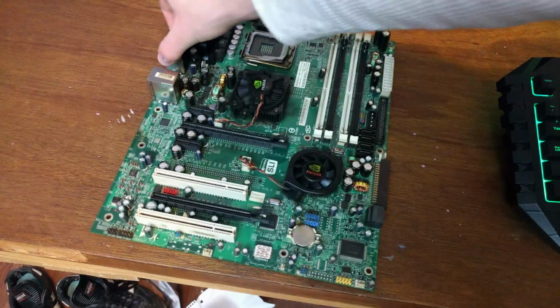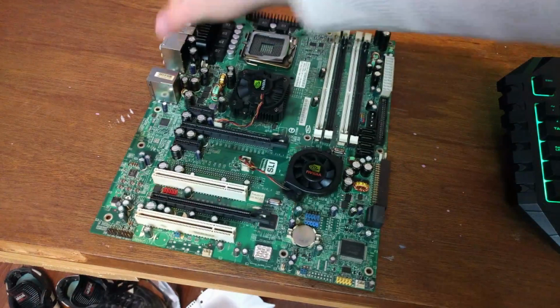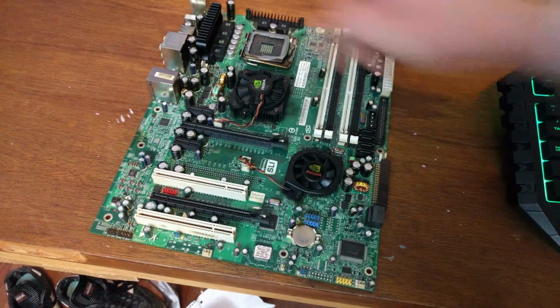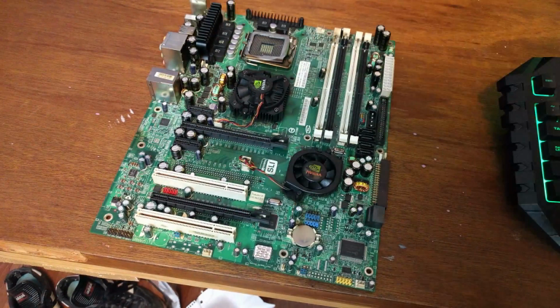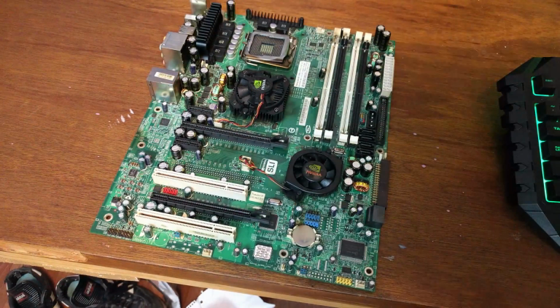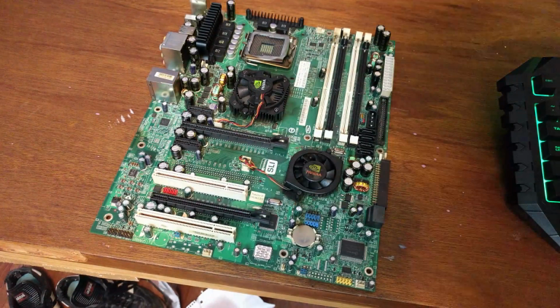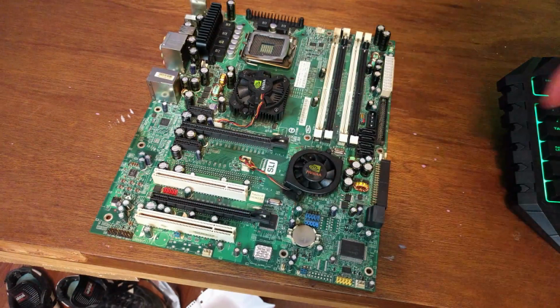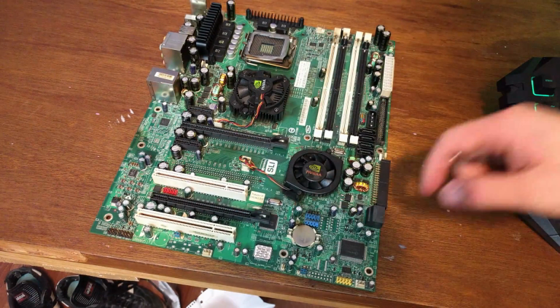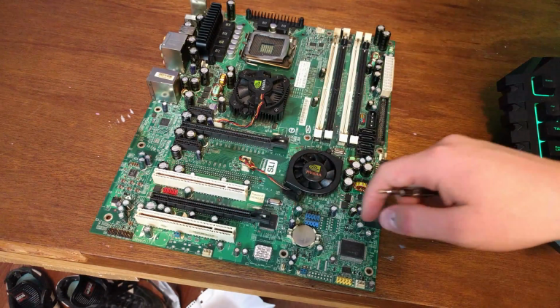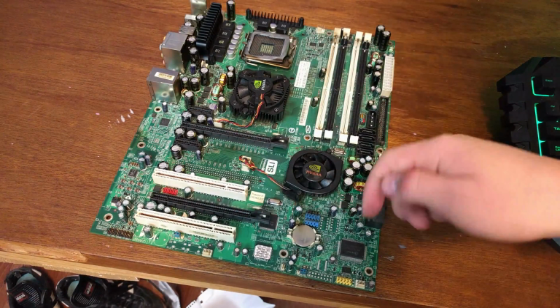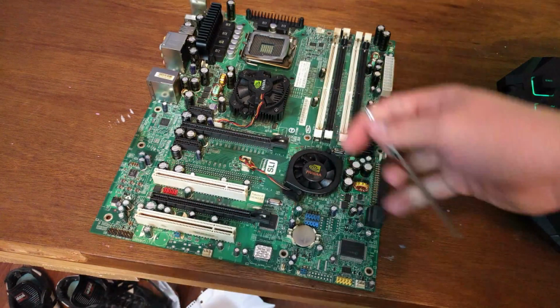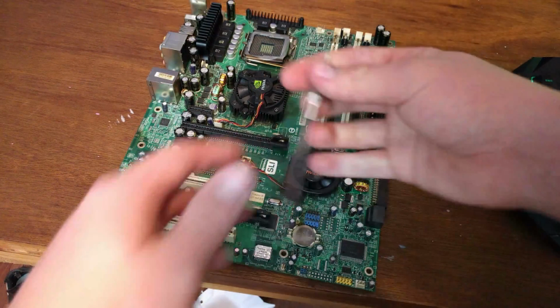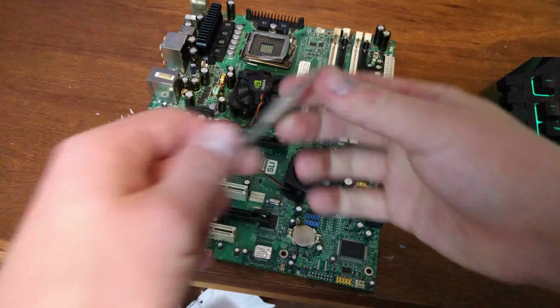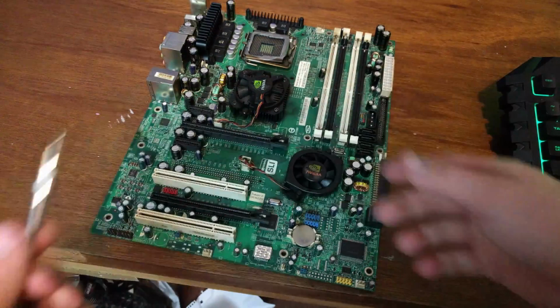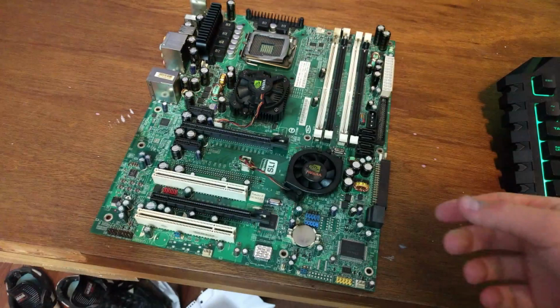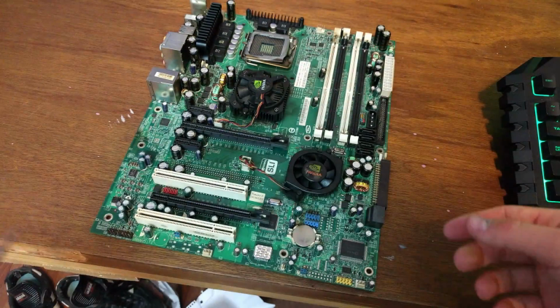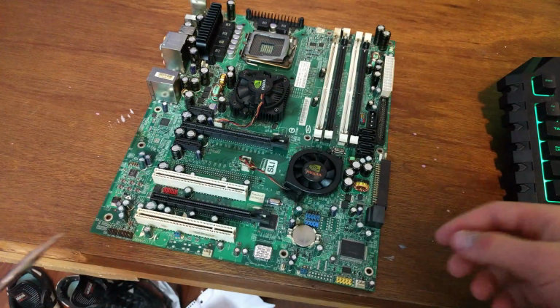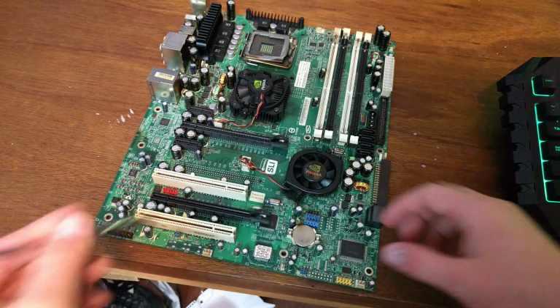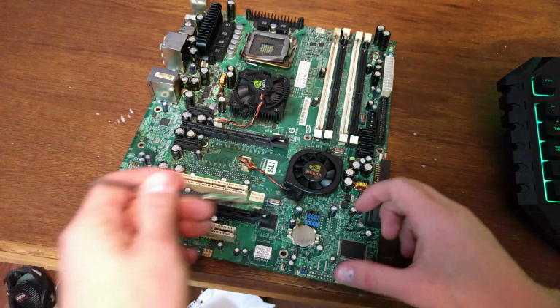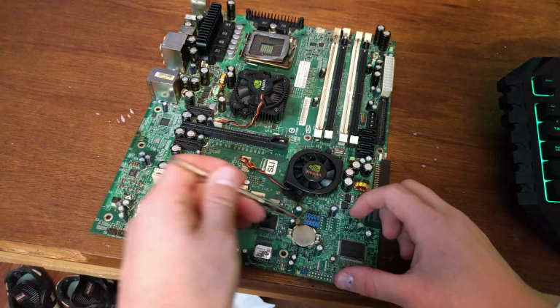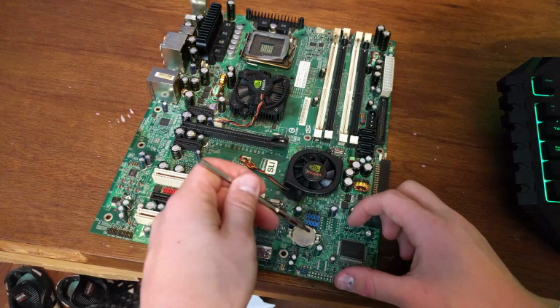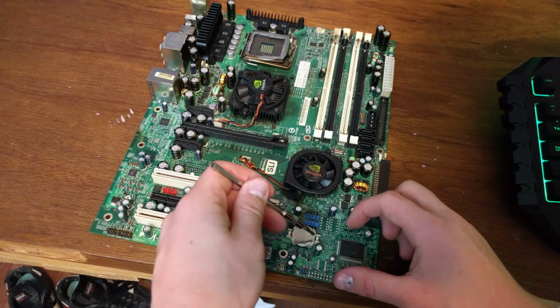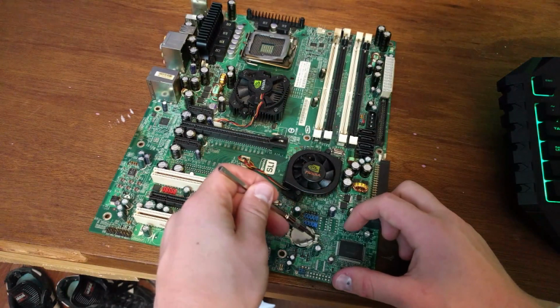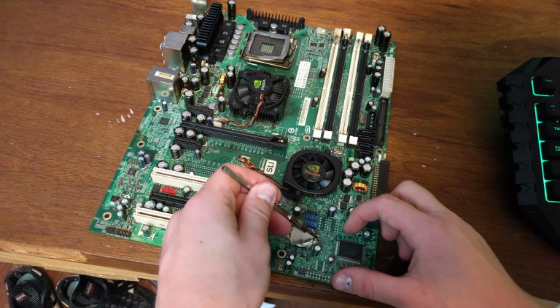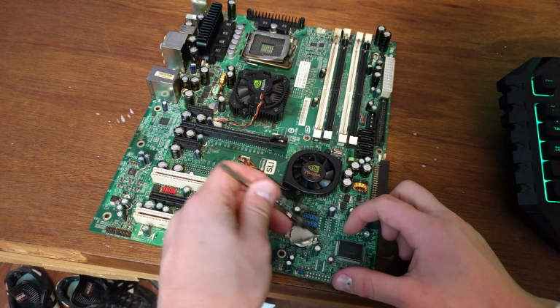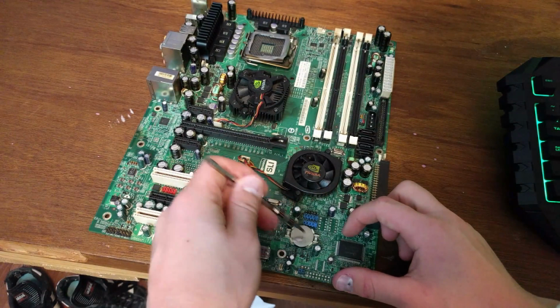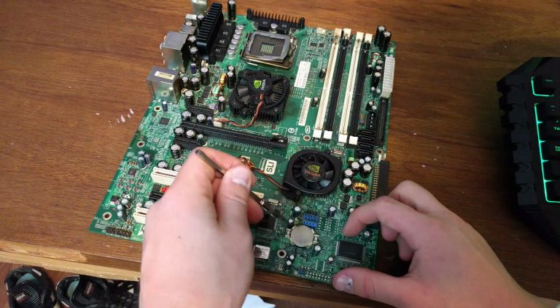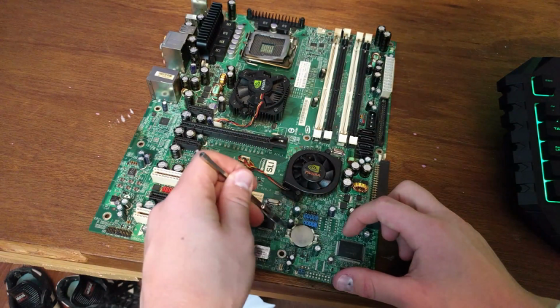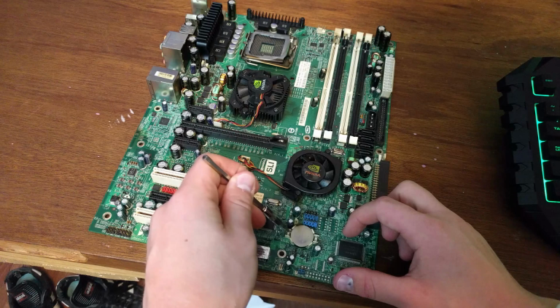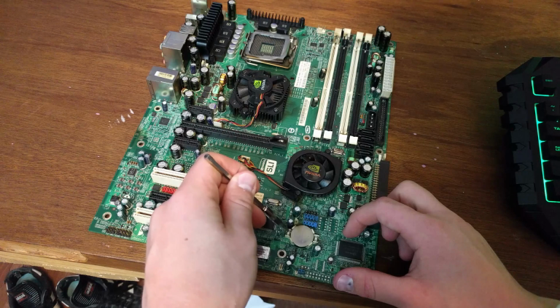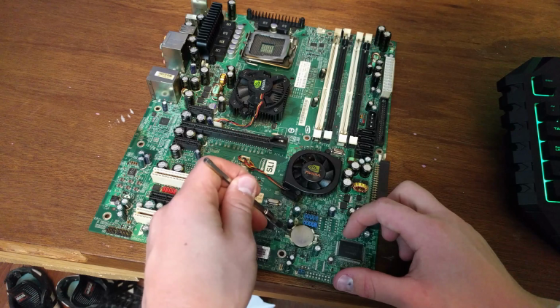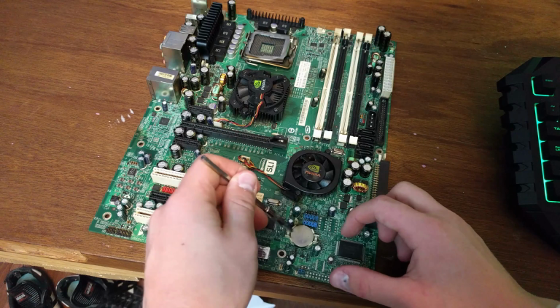The easiest option for fixing a bad overclock if you don't have the clear CMOS button is to pull the battery out — just pull it out.